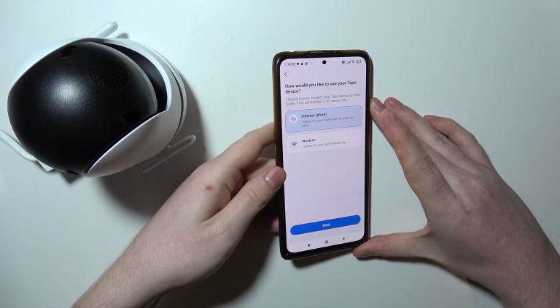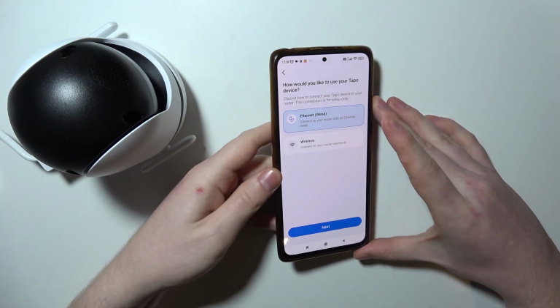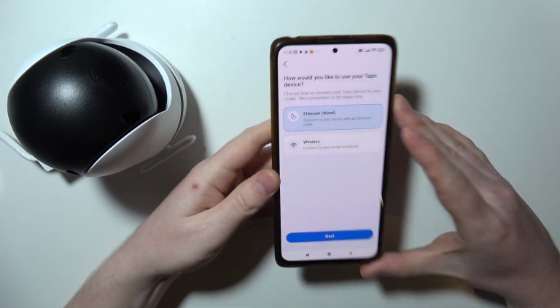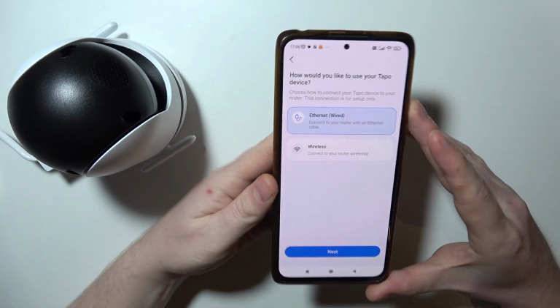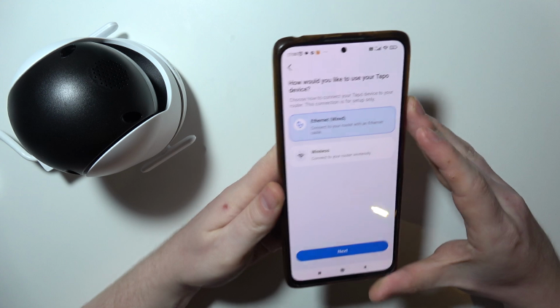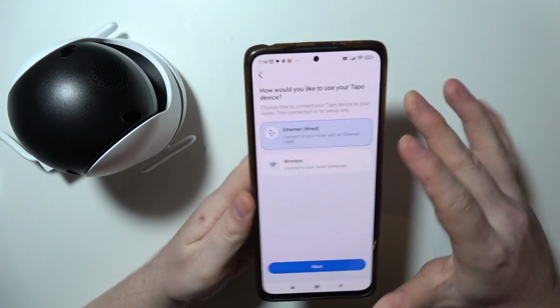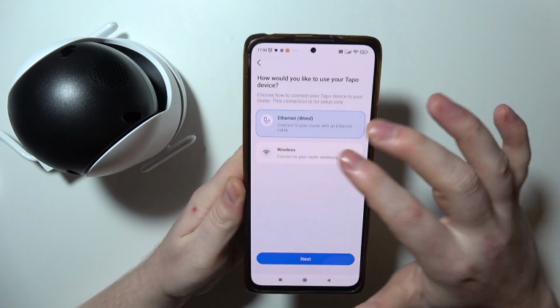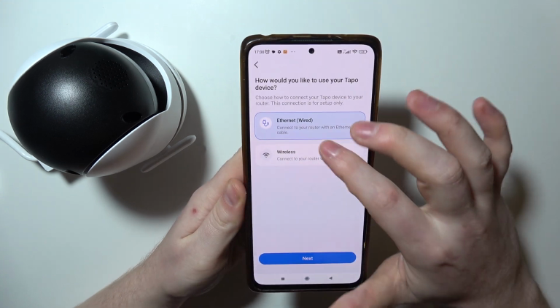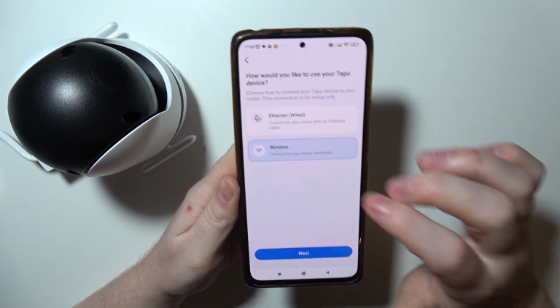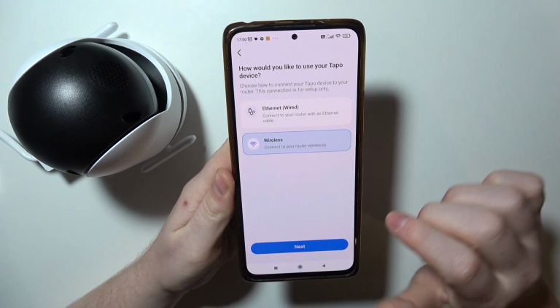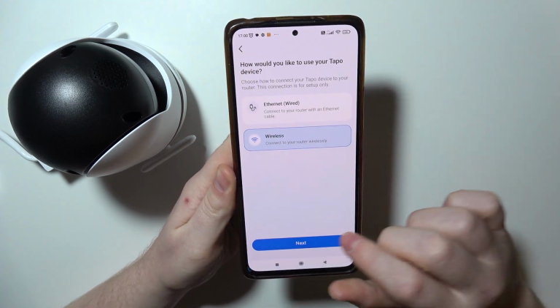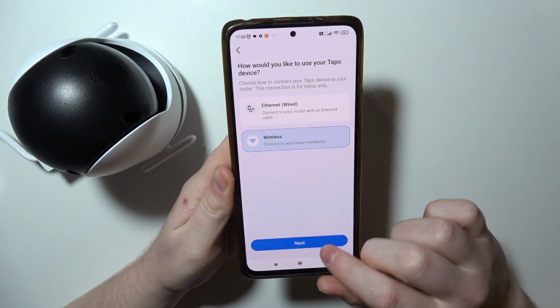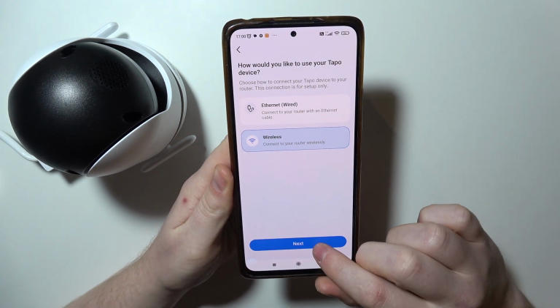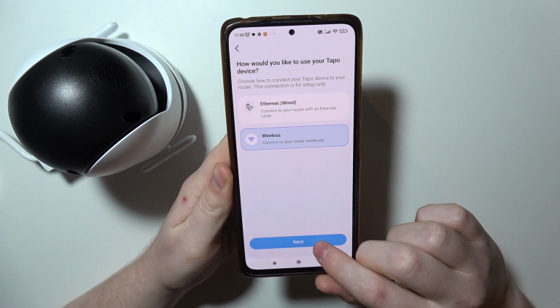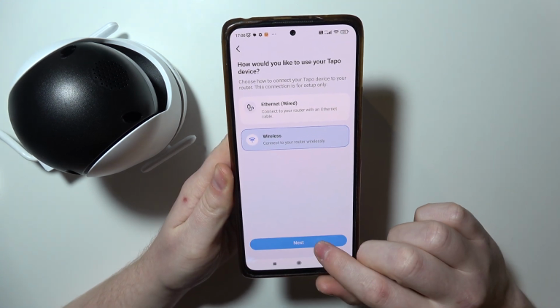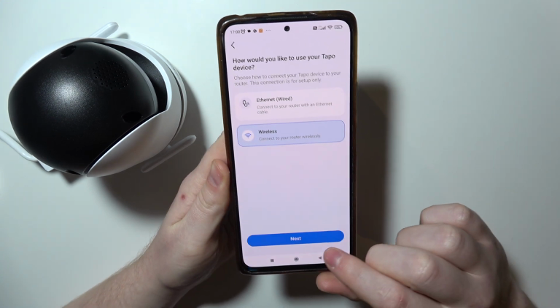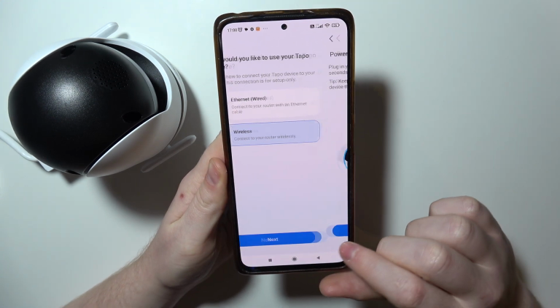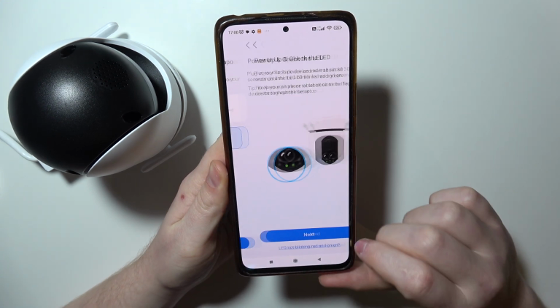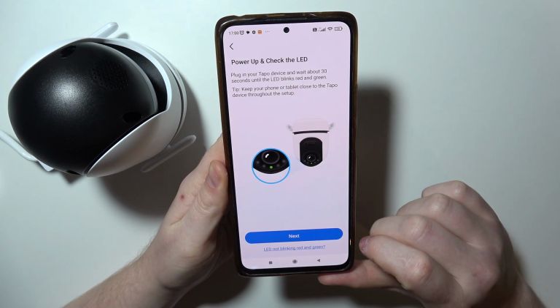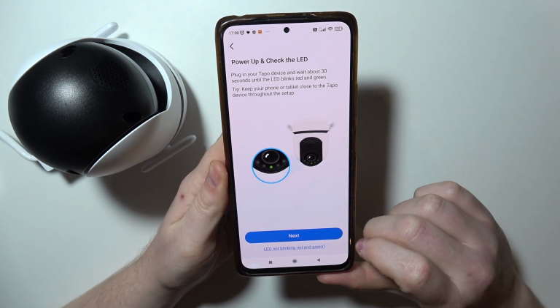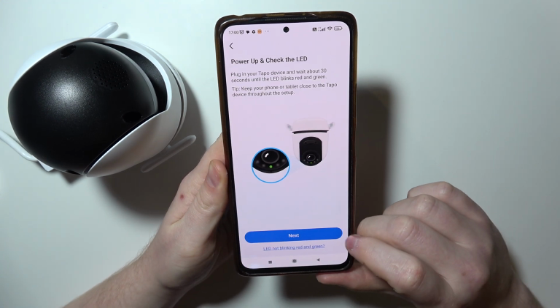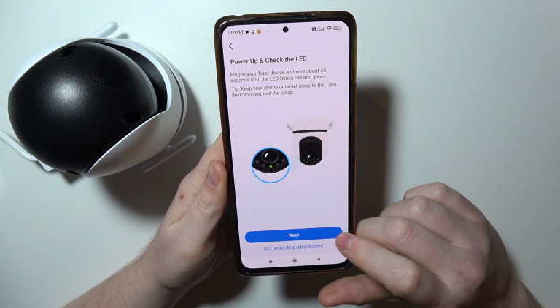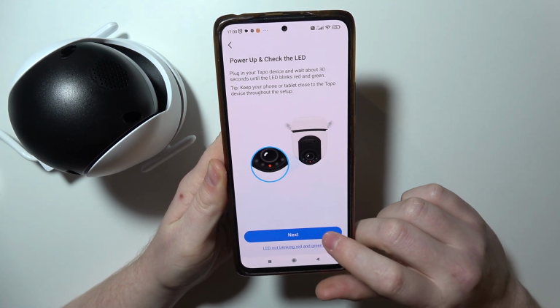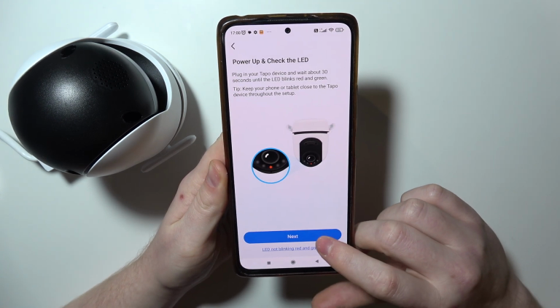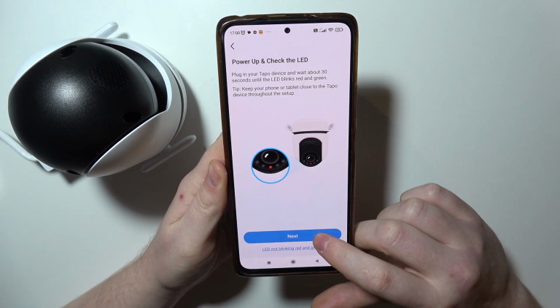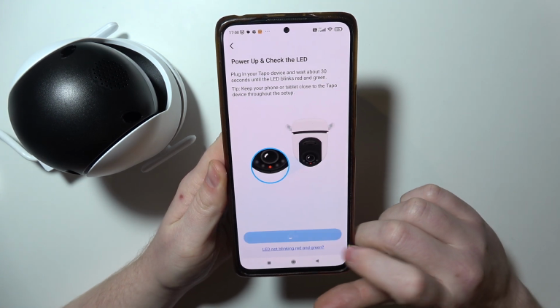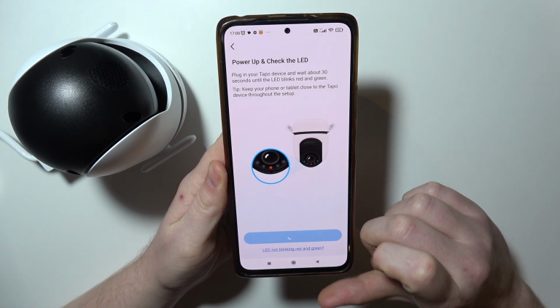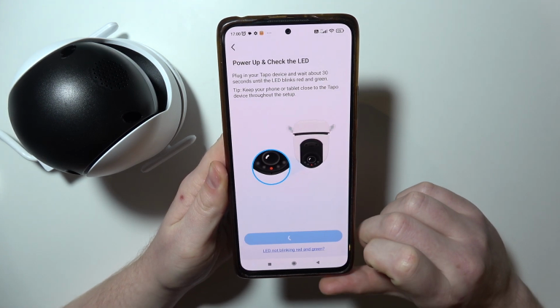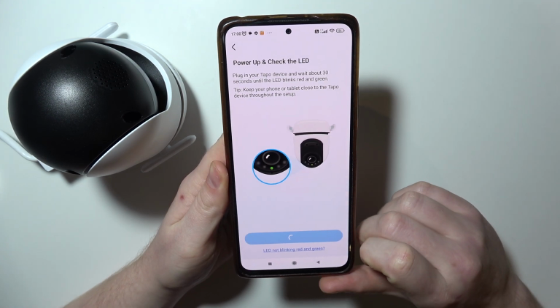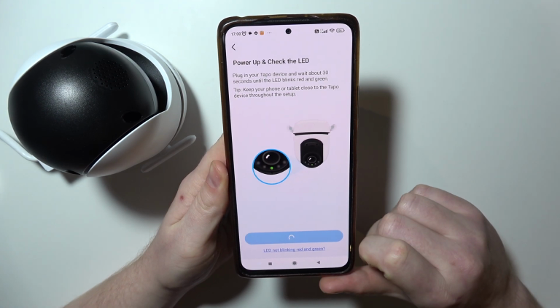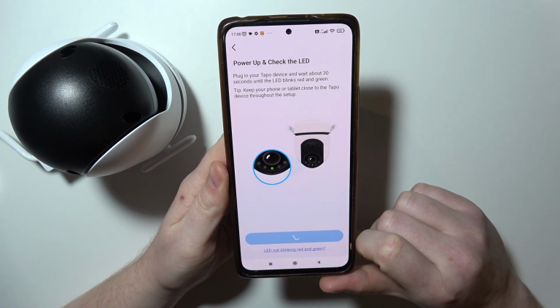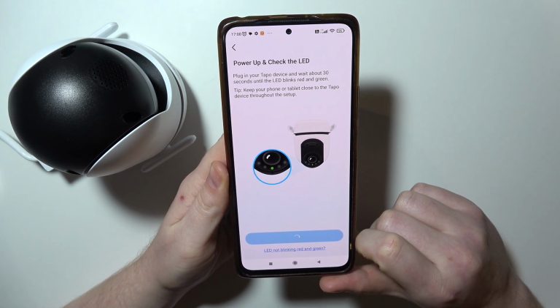Then select the wireless option, move to the next step, then next again.